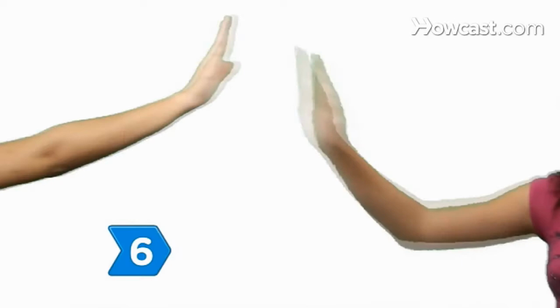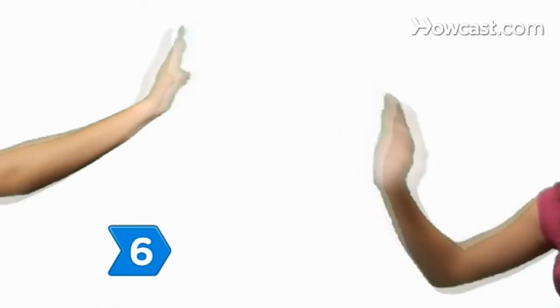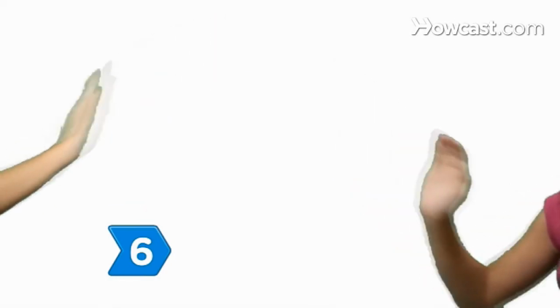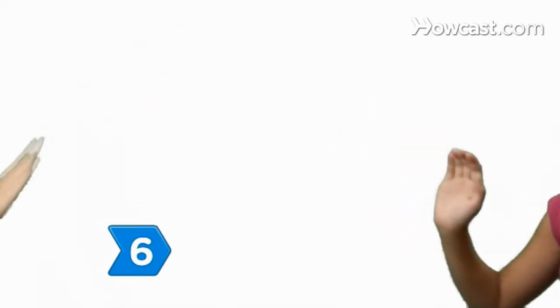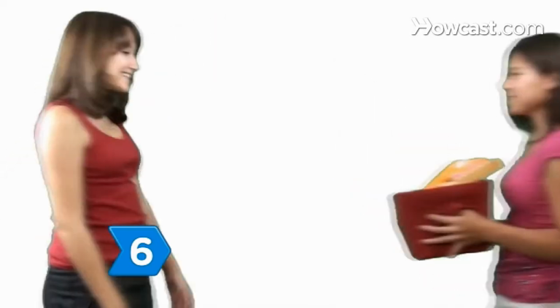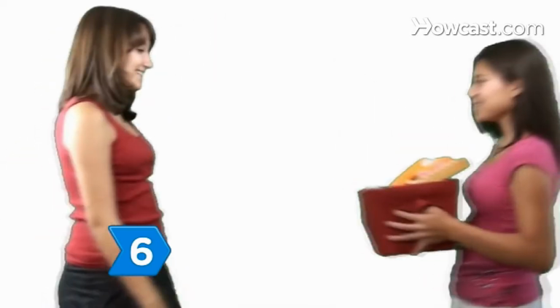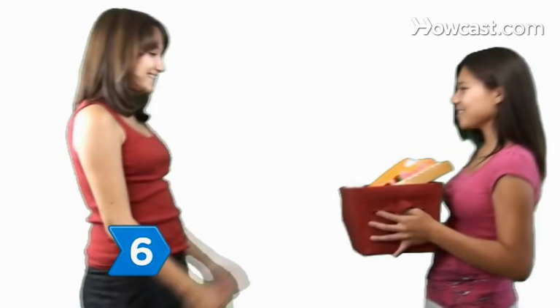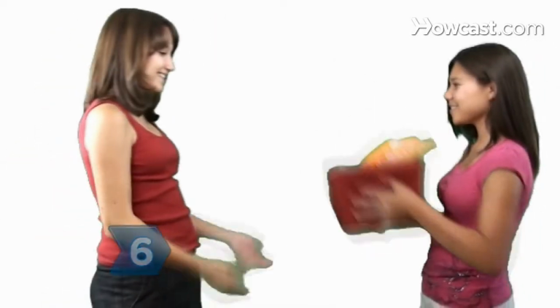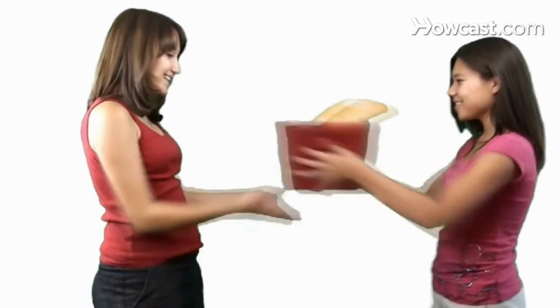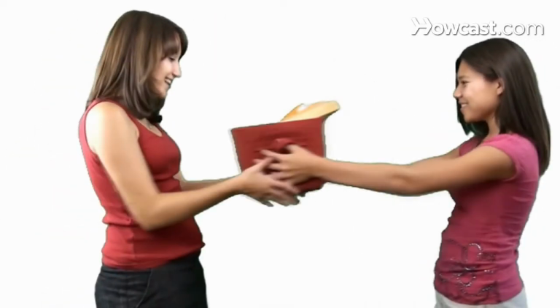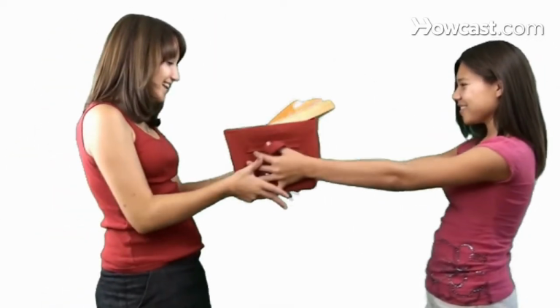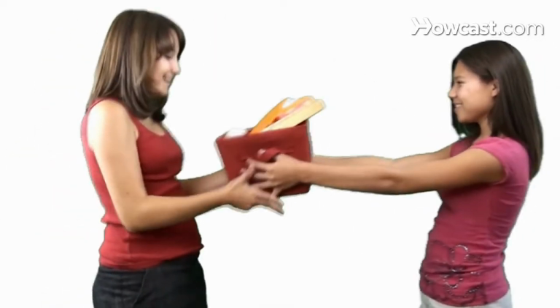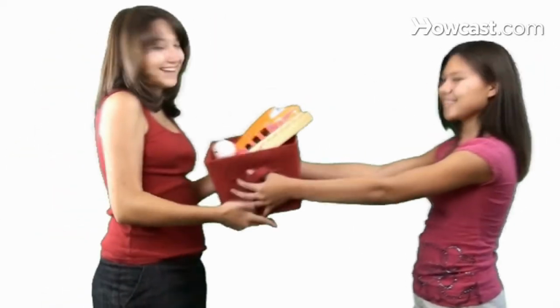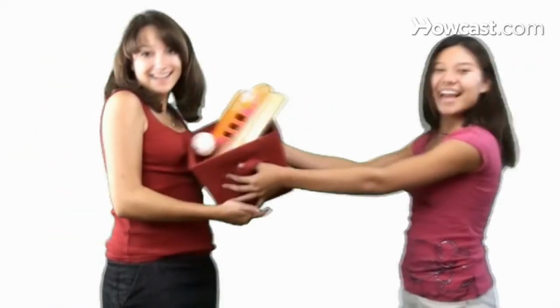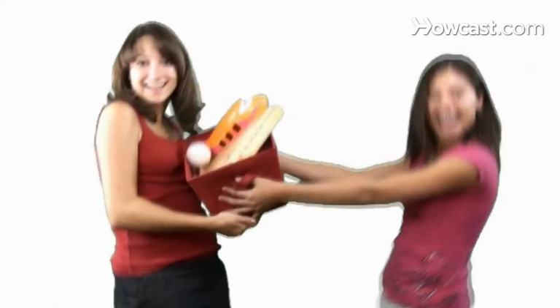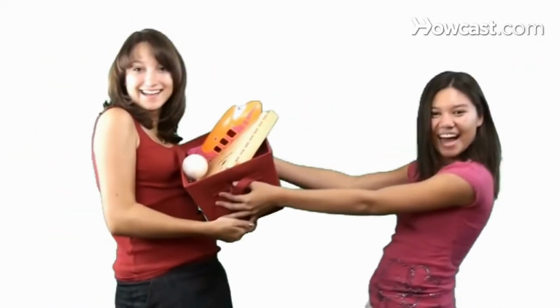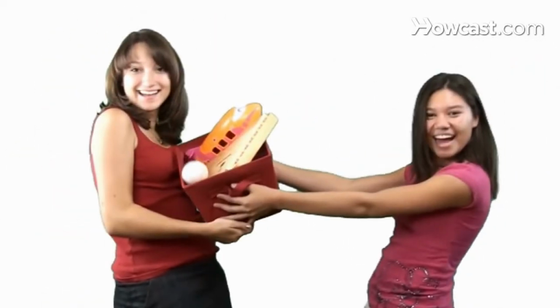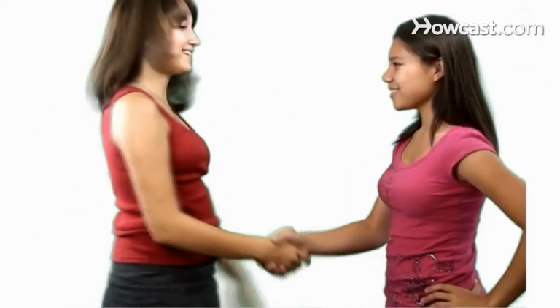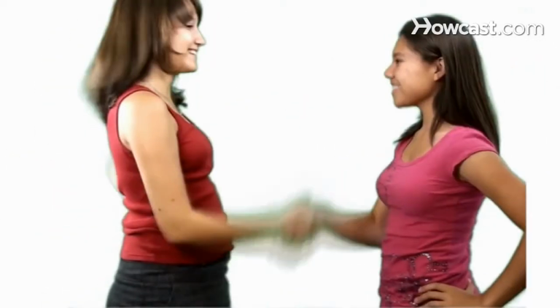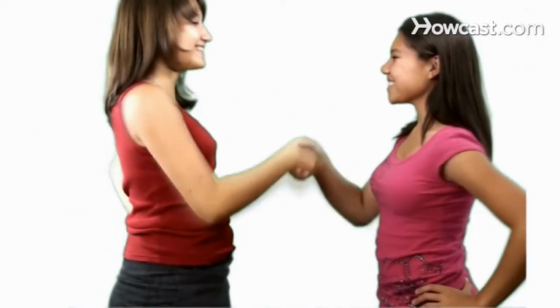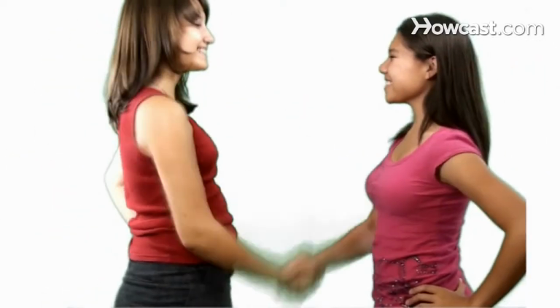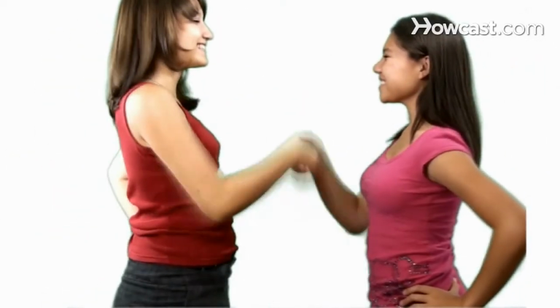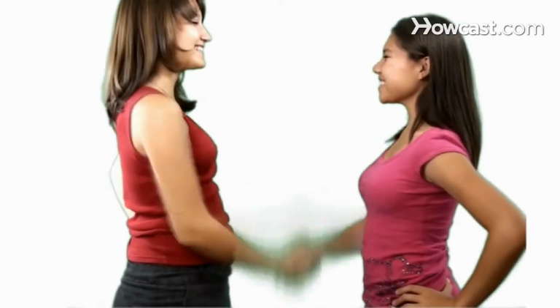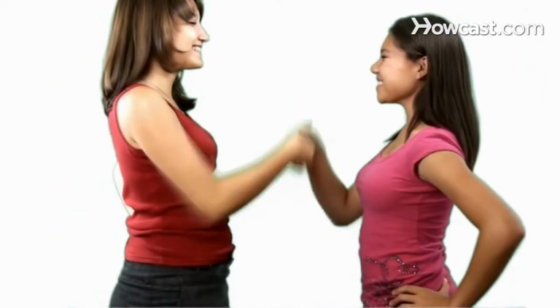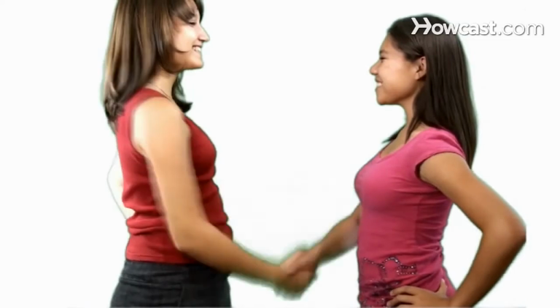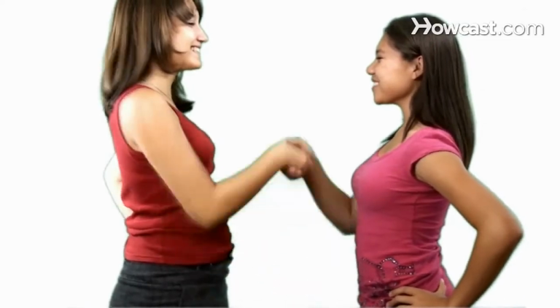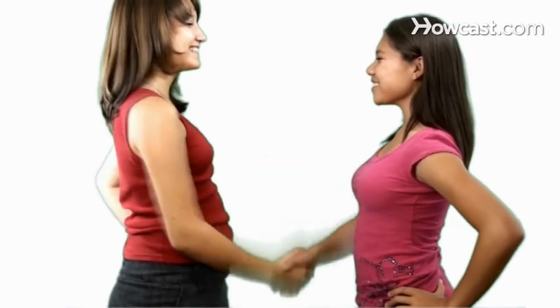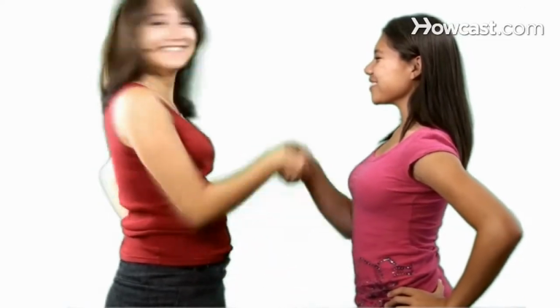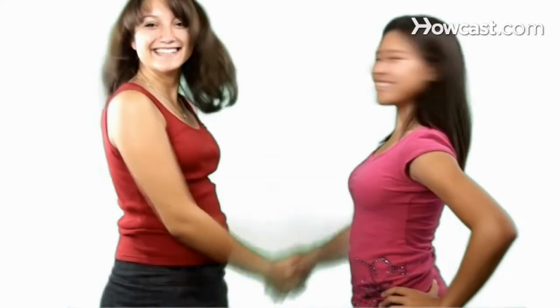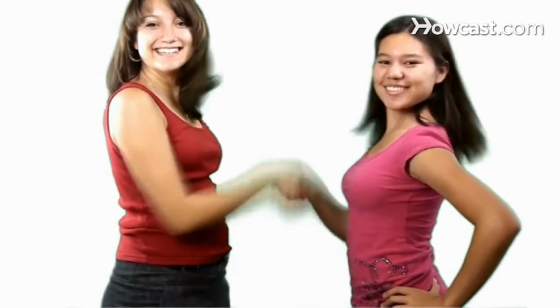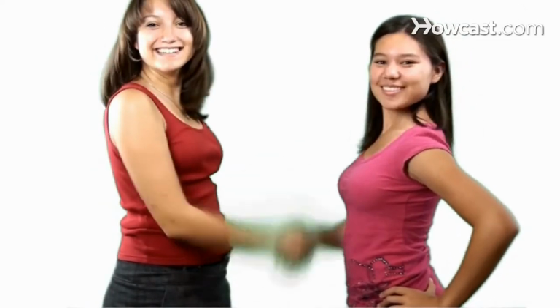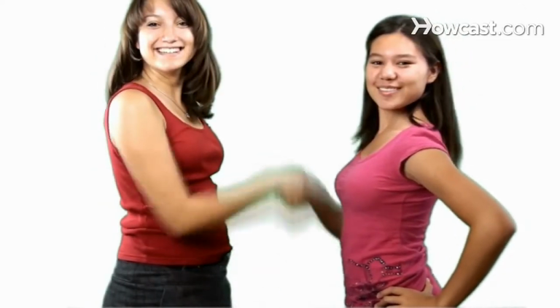Step 6. Be active in the toy distribution as a reward for all your hard work. Don't forget to have a good time and thank everyone who helped.